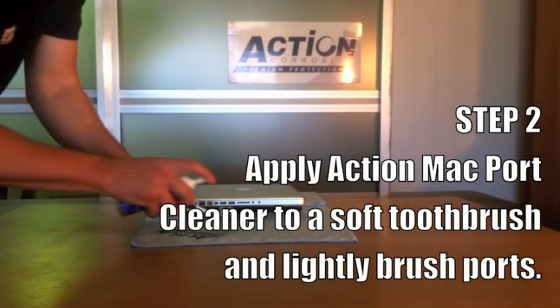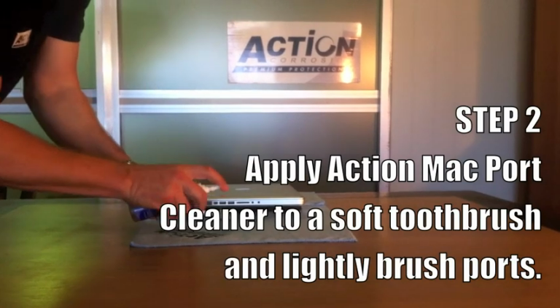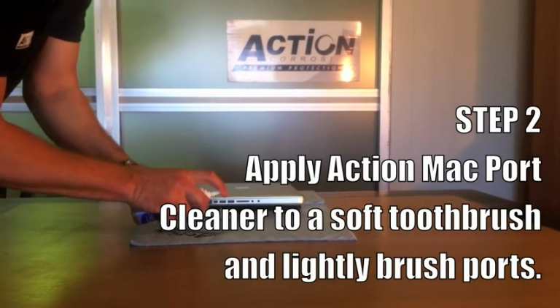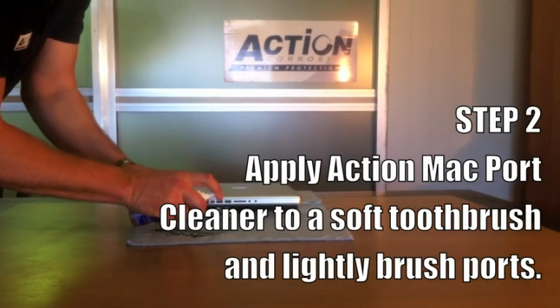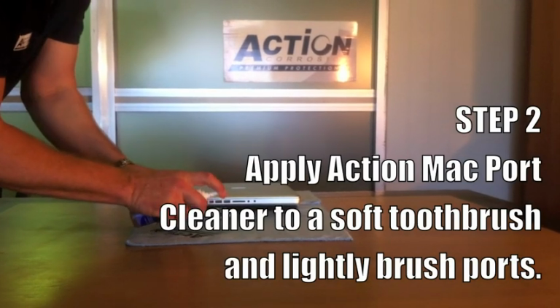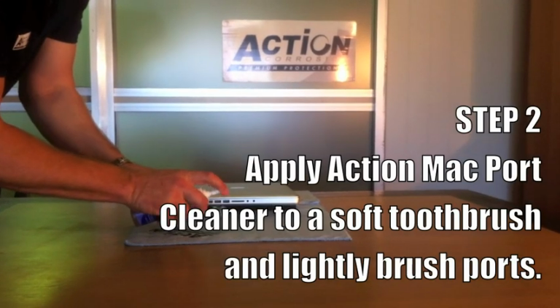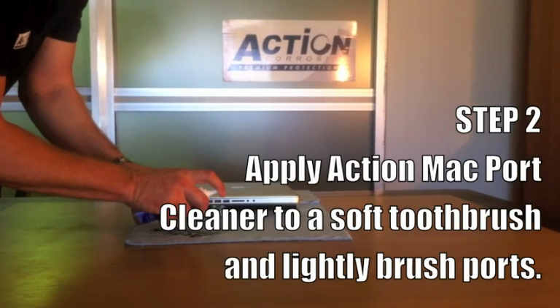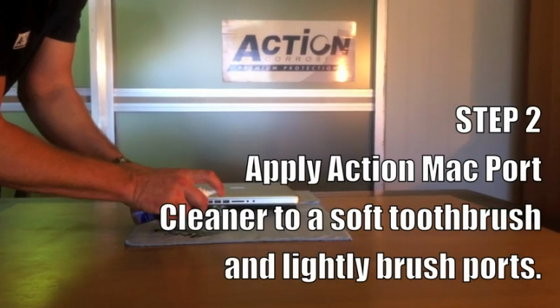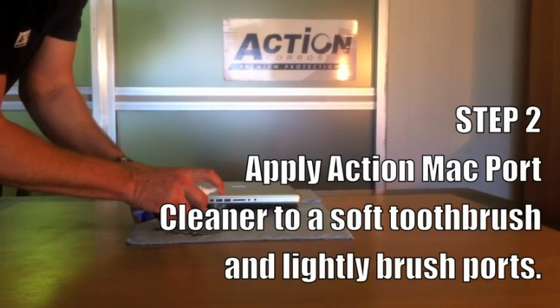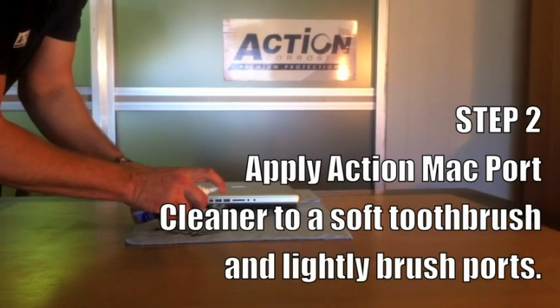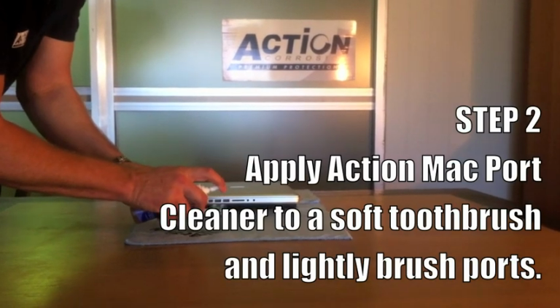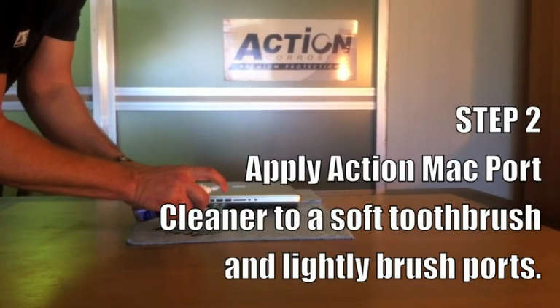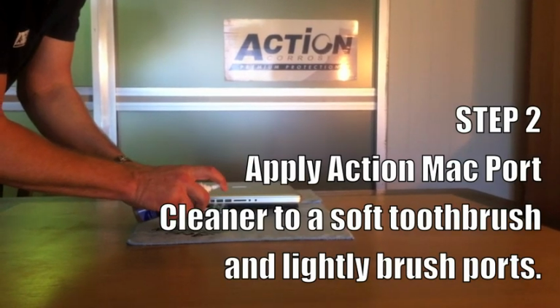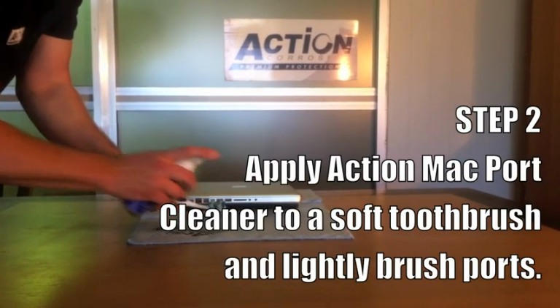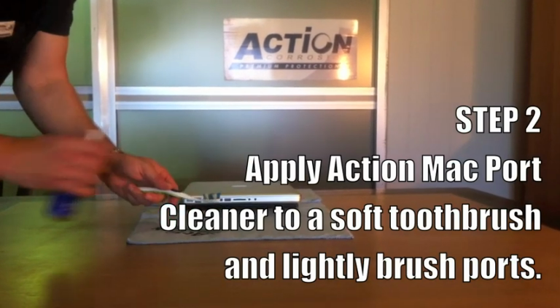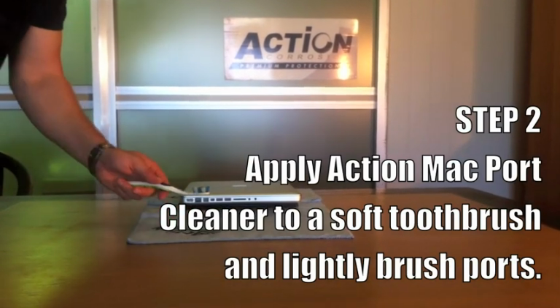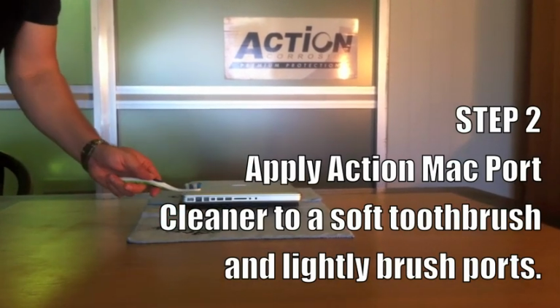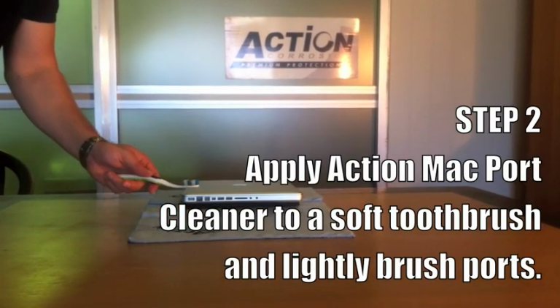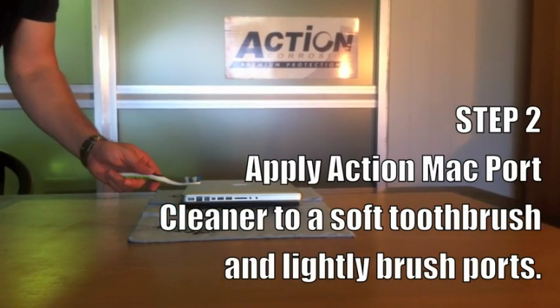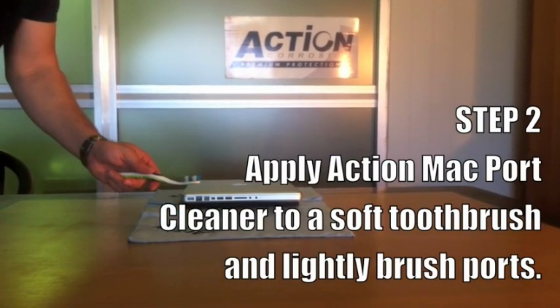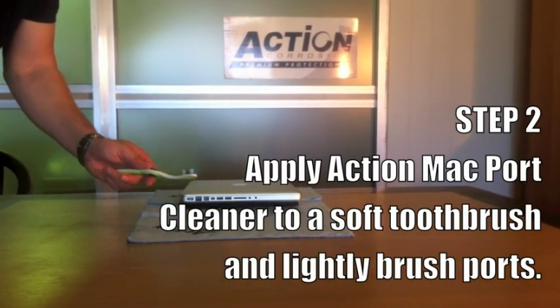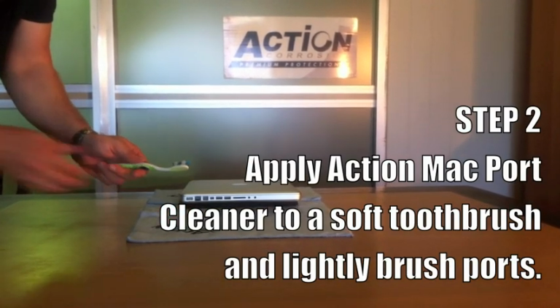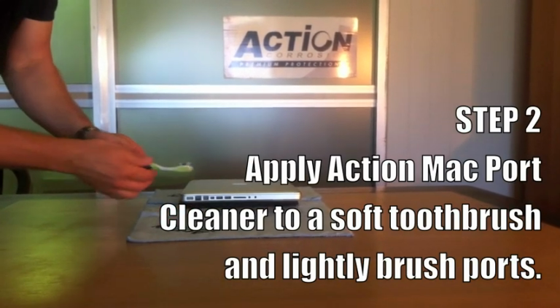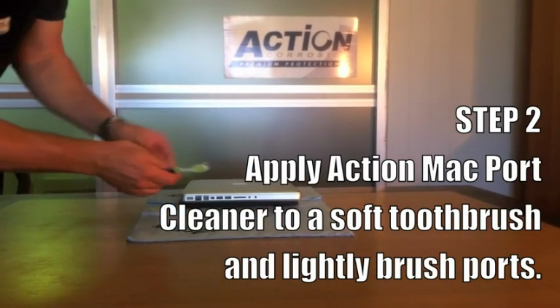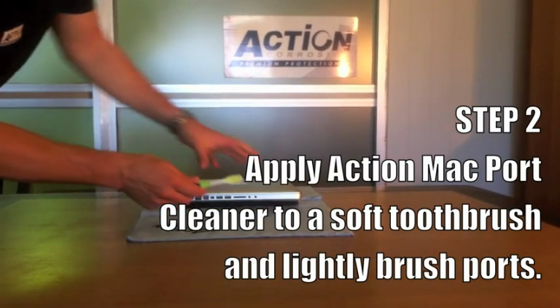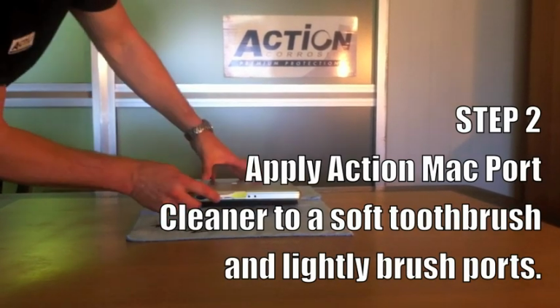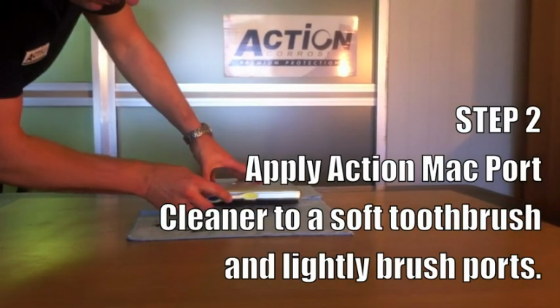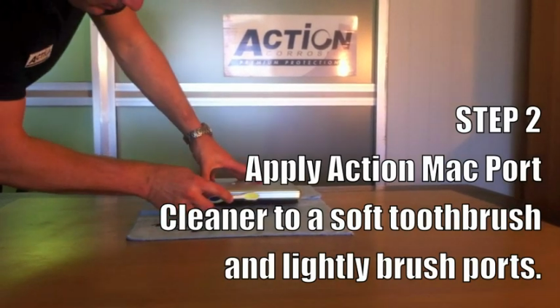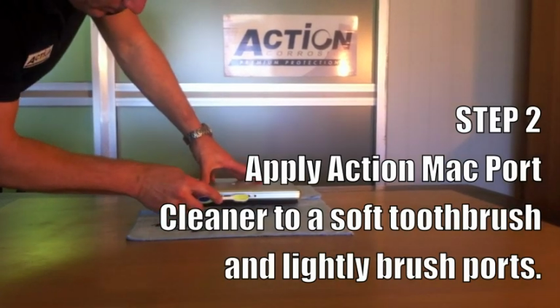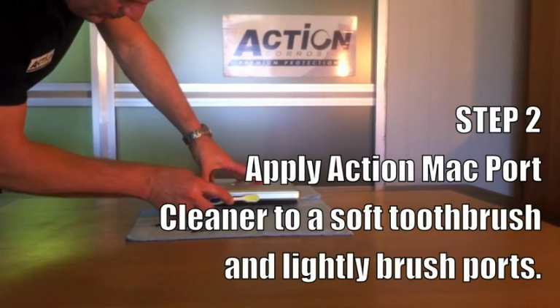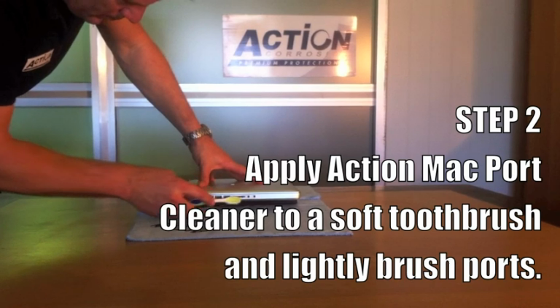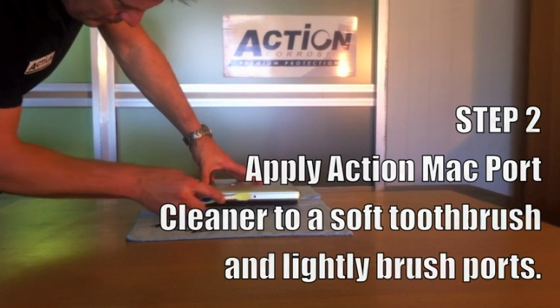Step 2. Apply Mac Port Cleaner to a soft toothbrush and lightly brush the ports.